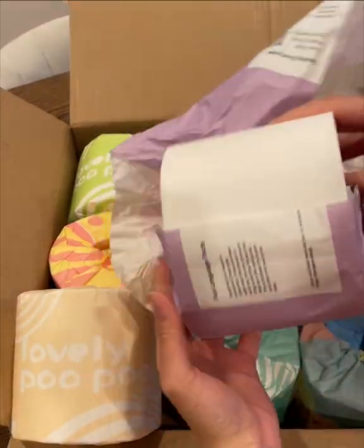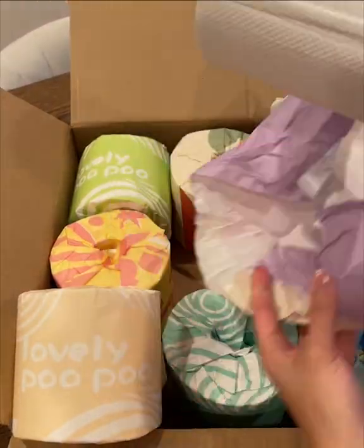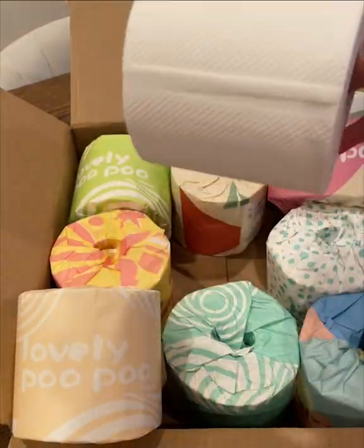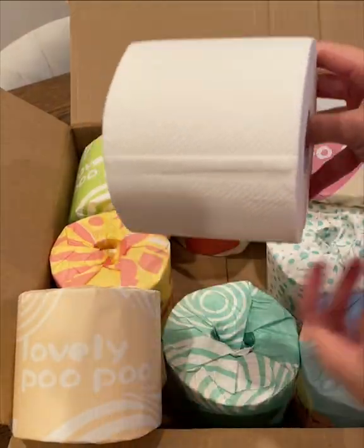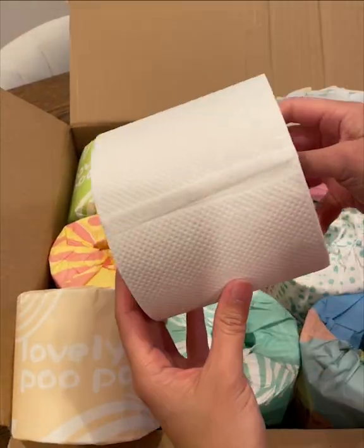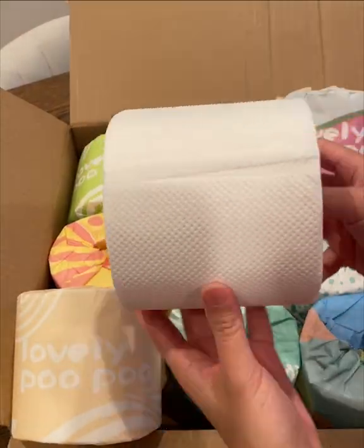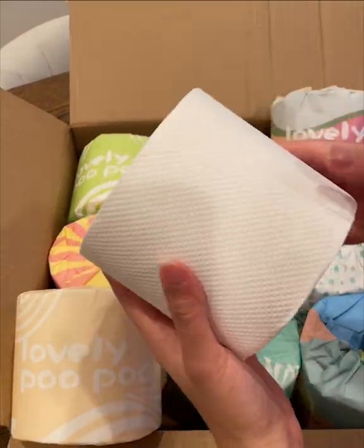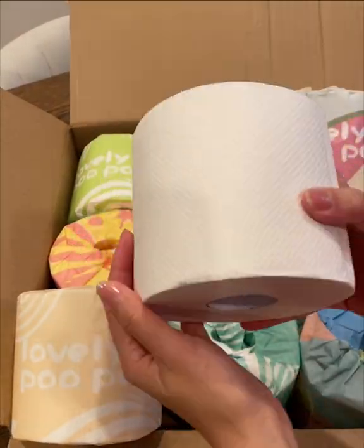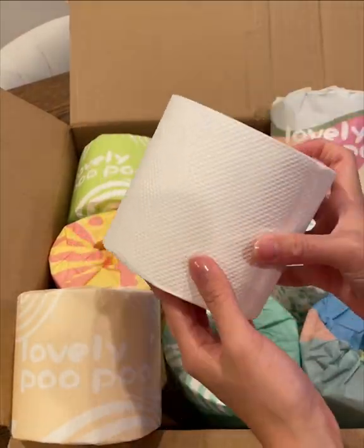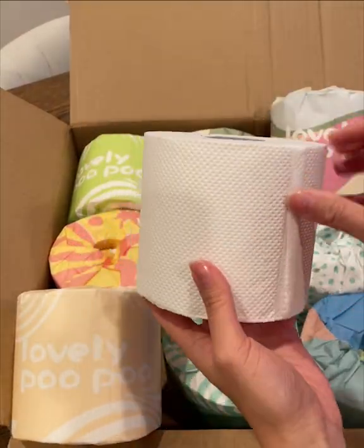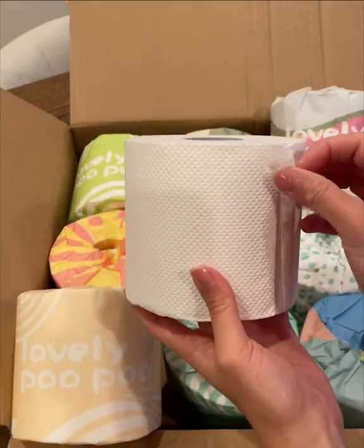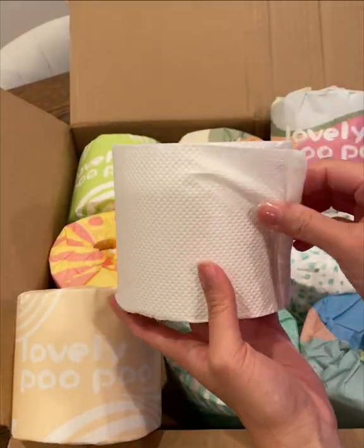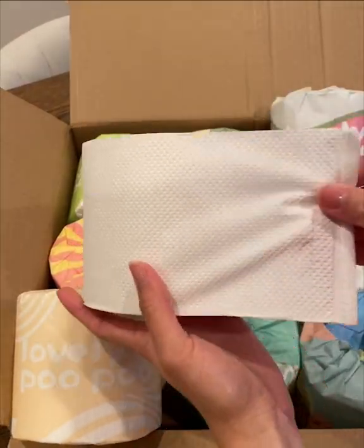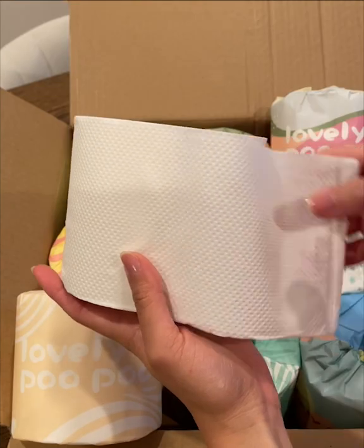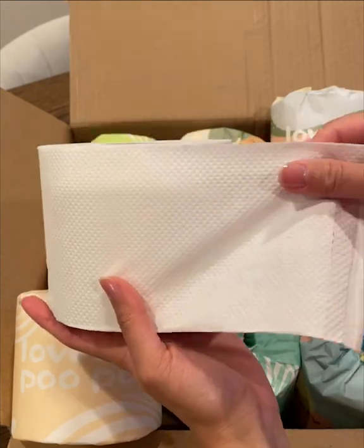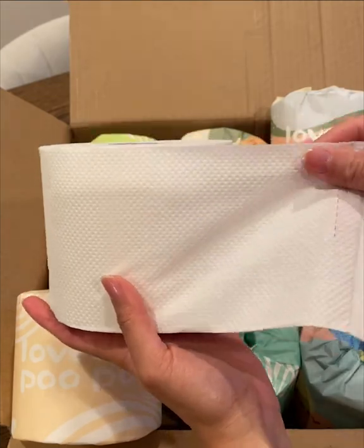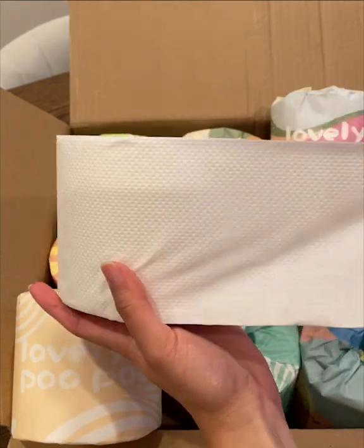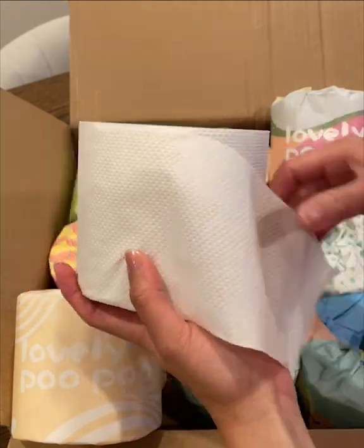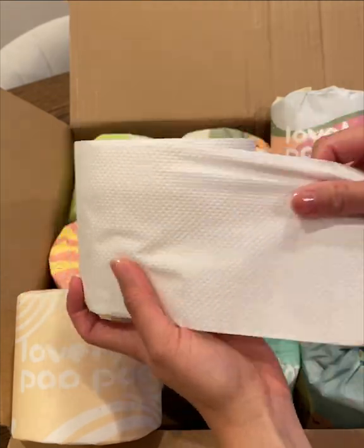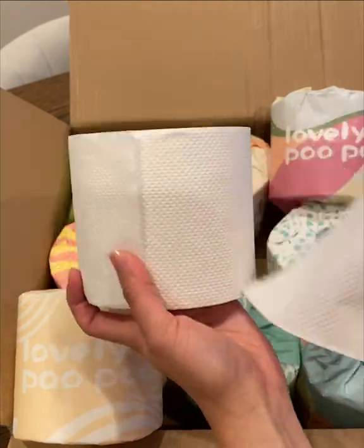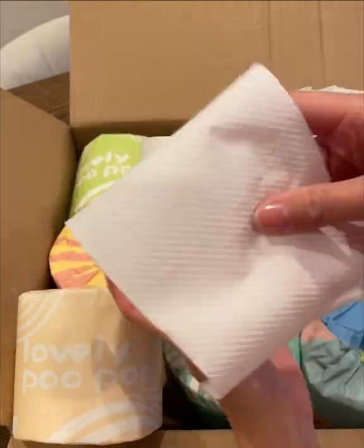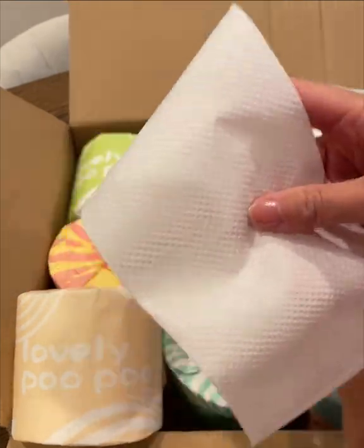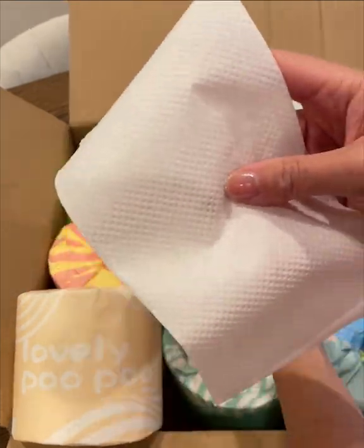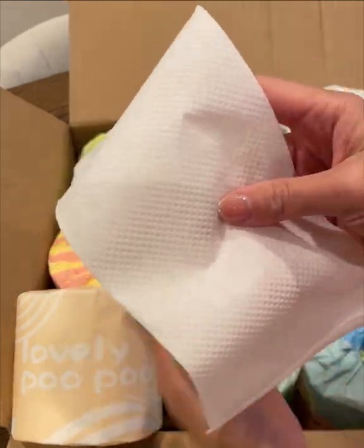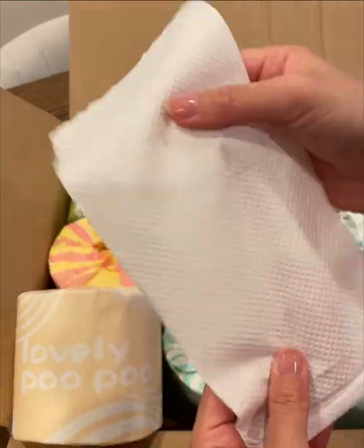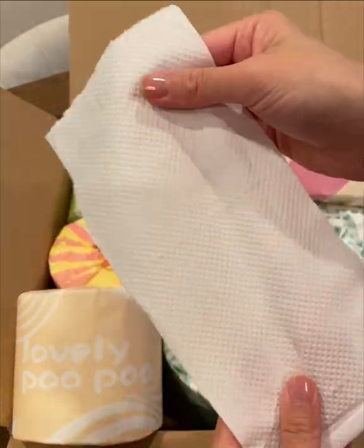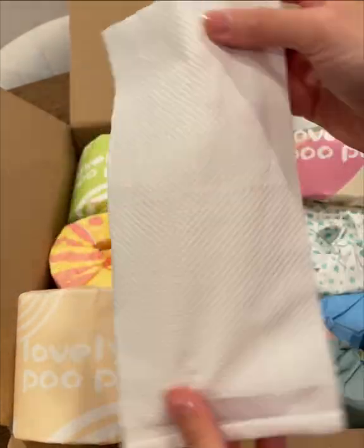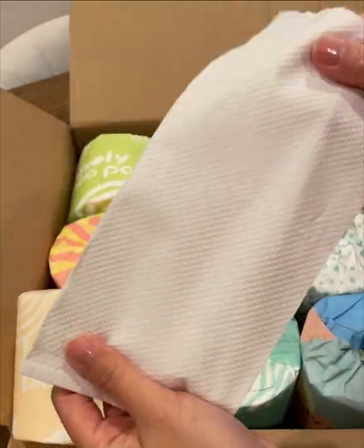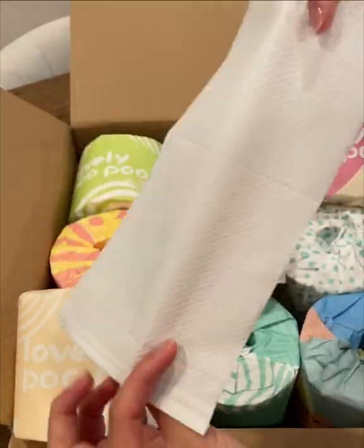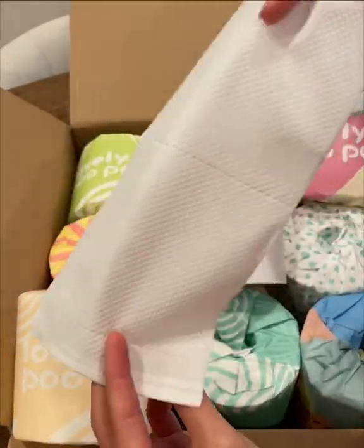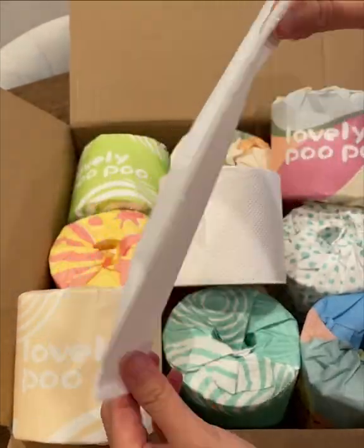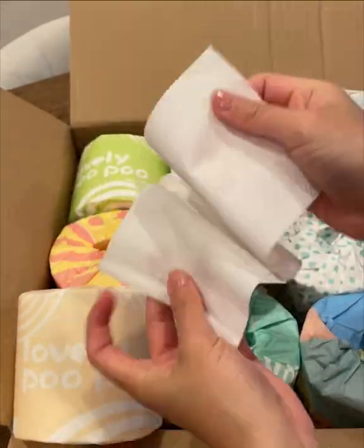No inks, no dyes, no BPA, and it's FSC certified. It's a 100% bamboo product.